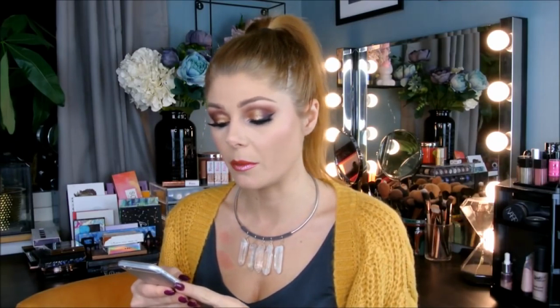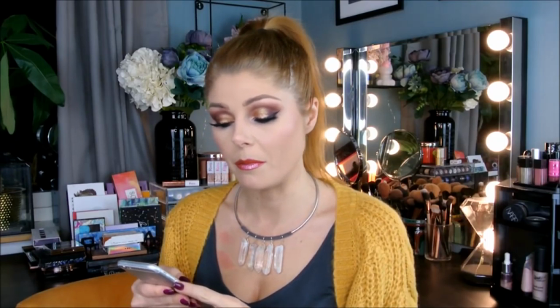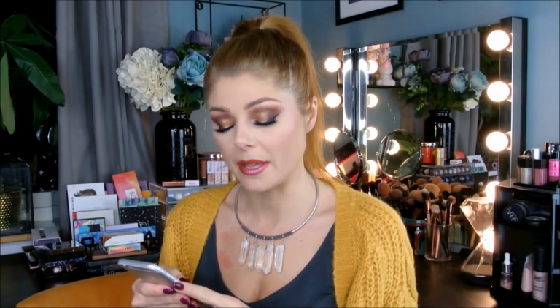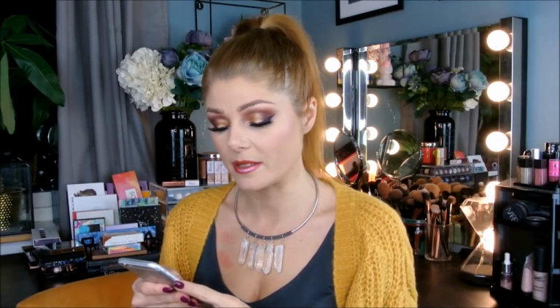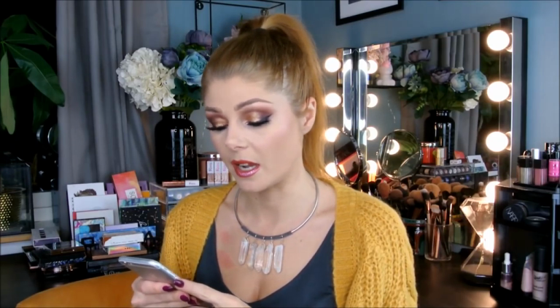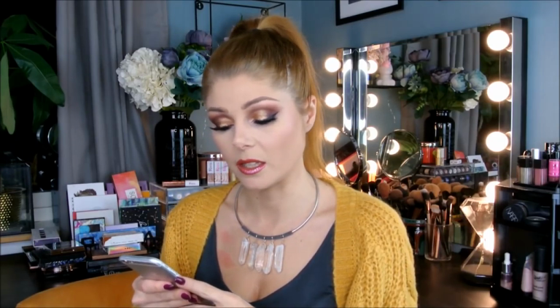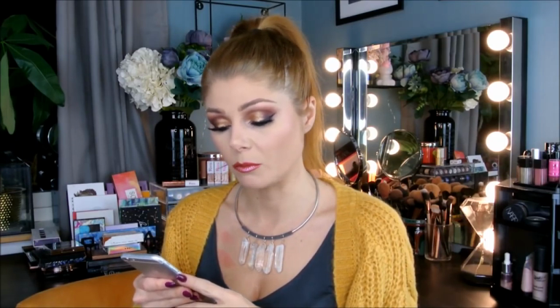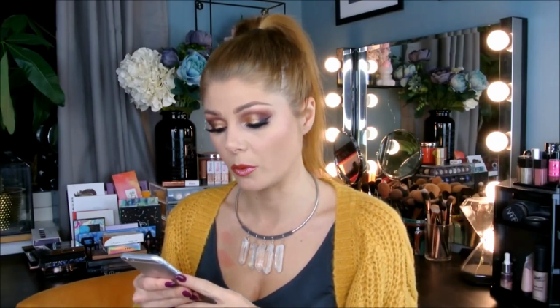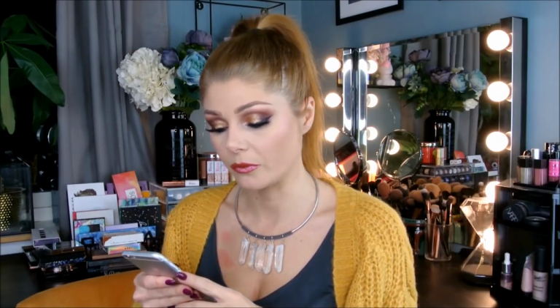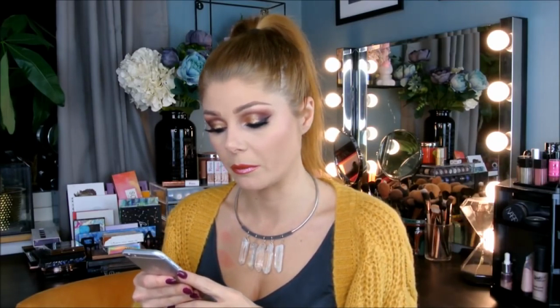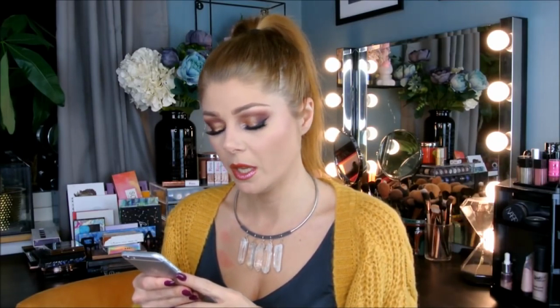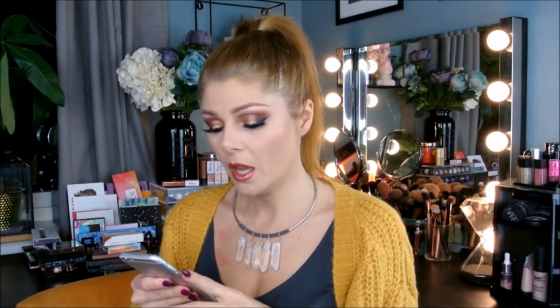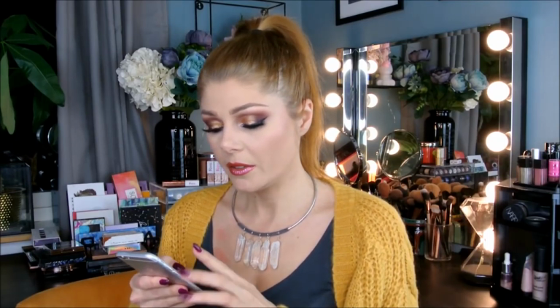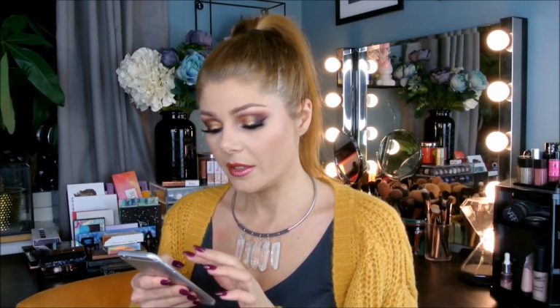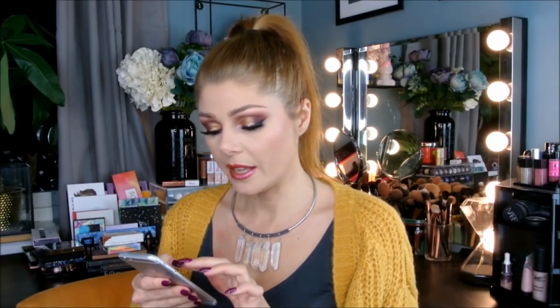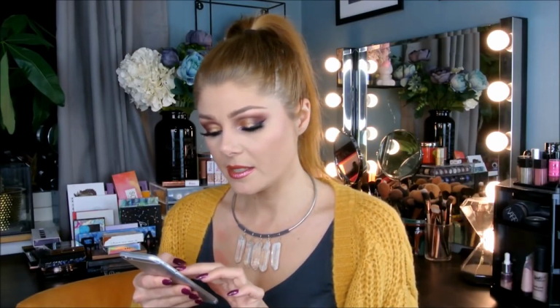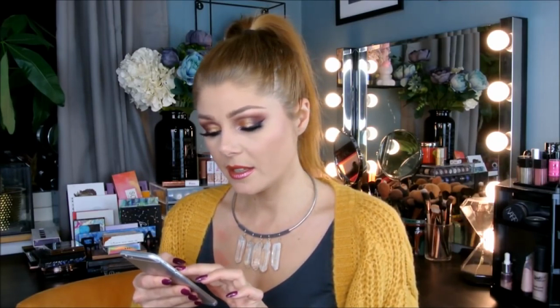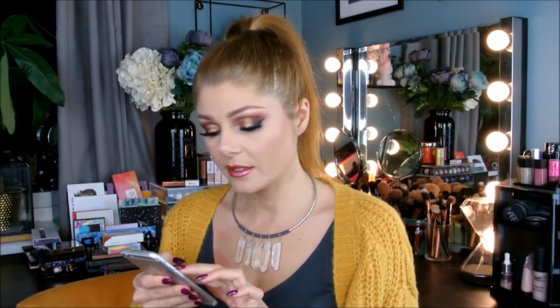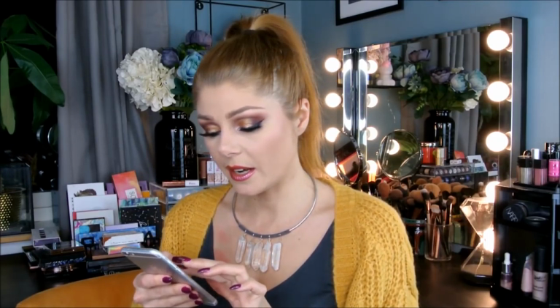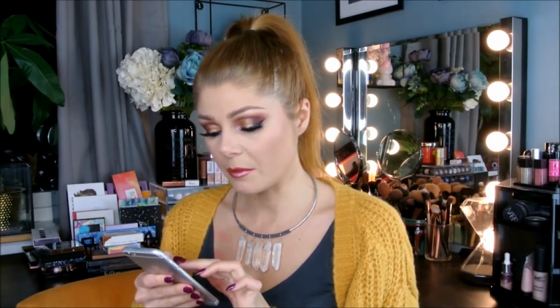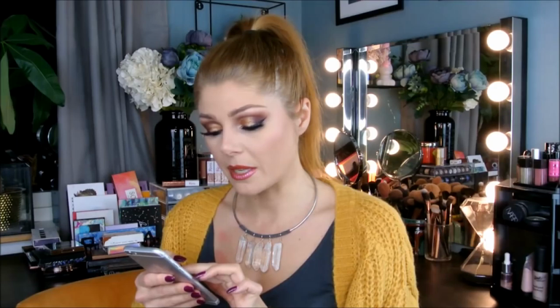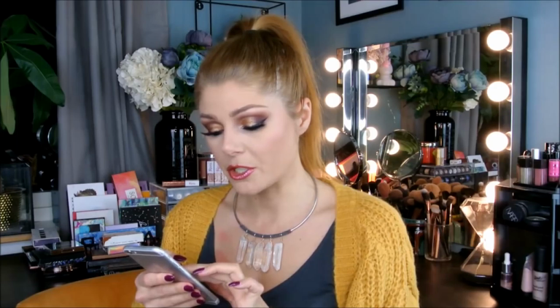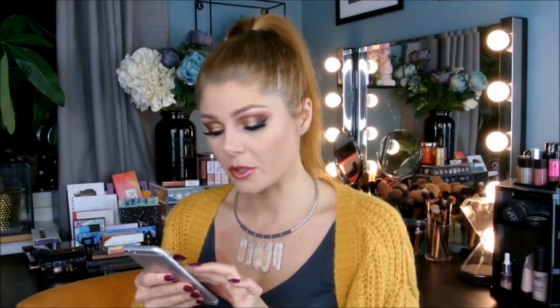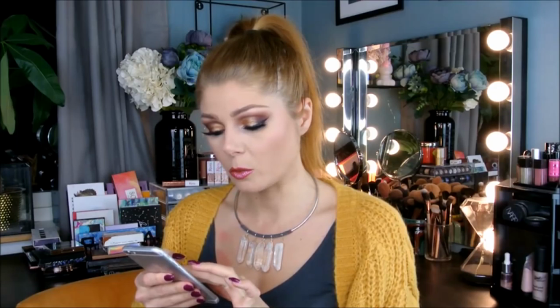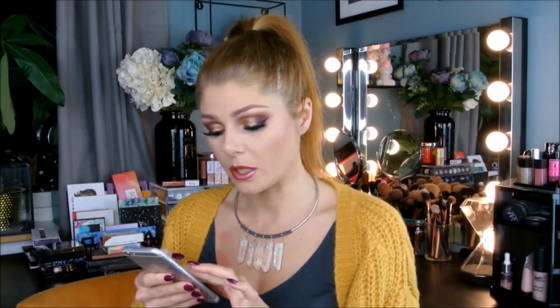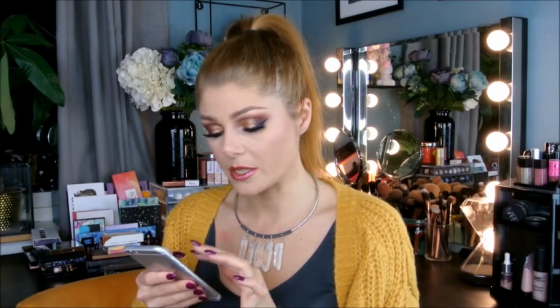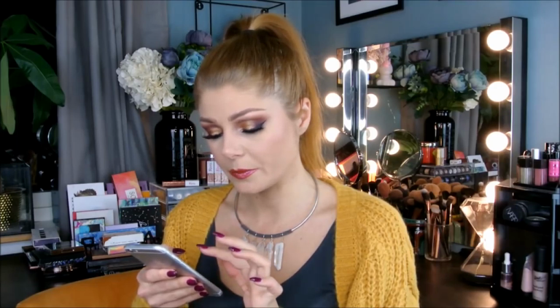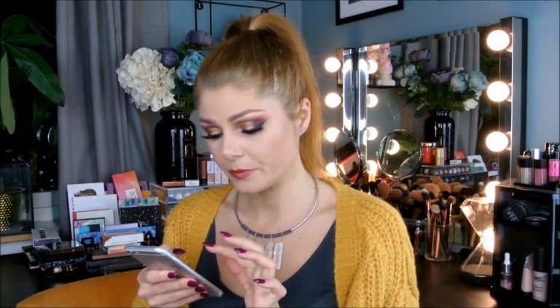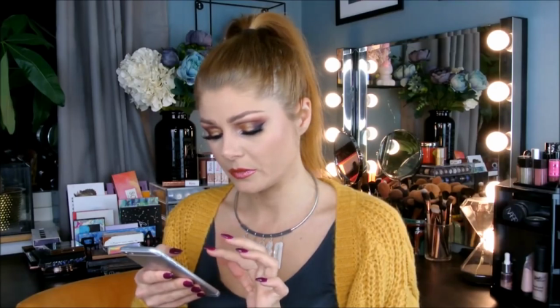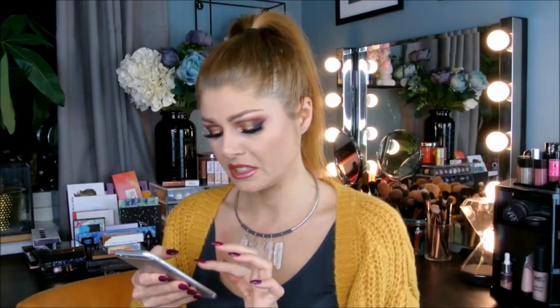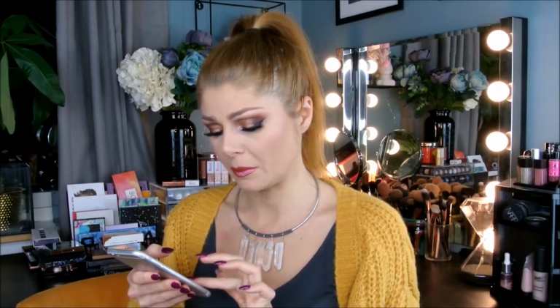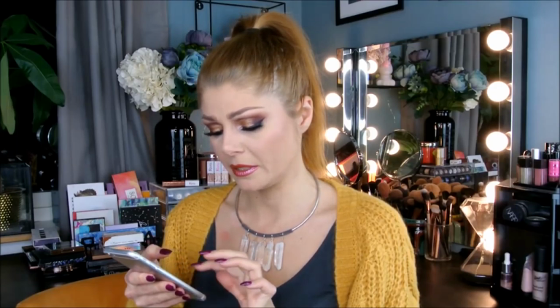I'm also mentioning the Maybelline Fit Me Matte and Poreless and the Kat Von D Lock It Concealer. I still love both of these. I've been using the Matte and Poreless like crazy, and the Kat Von D Concealer I actually ran out of — I bought a new one and also got one sent to me as PR. I still love them; they're amazing.